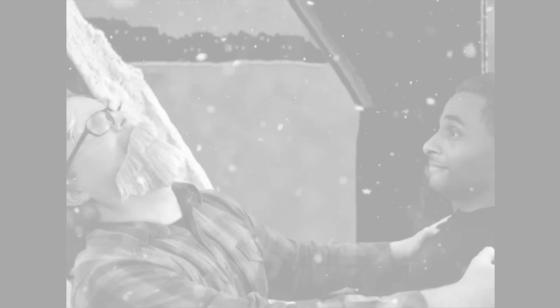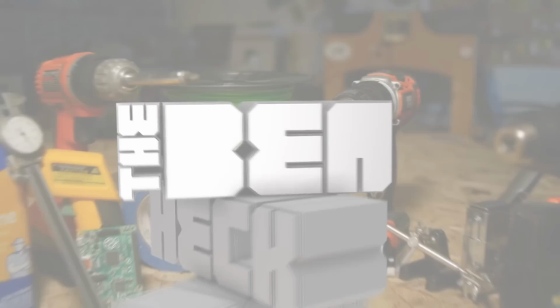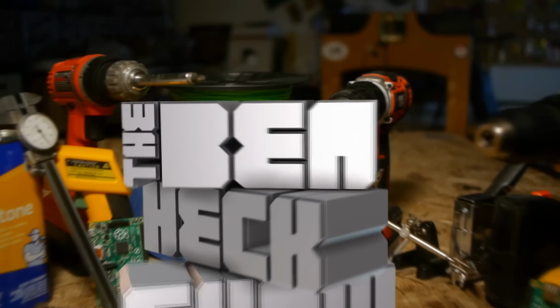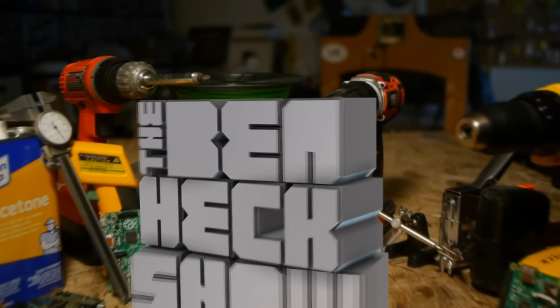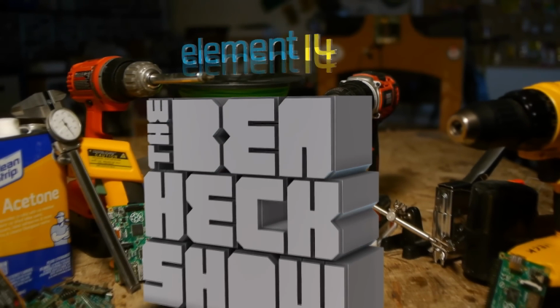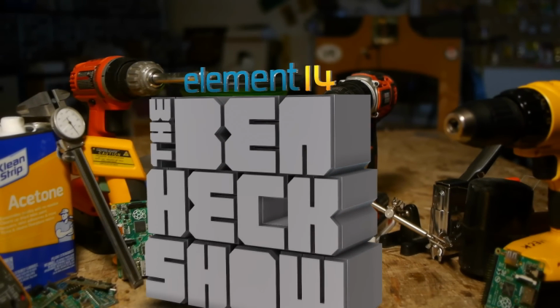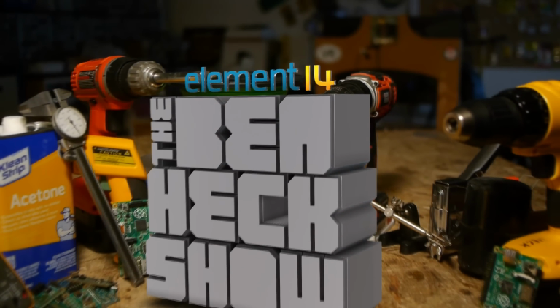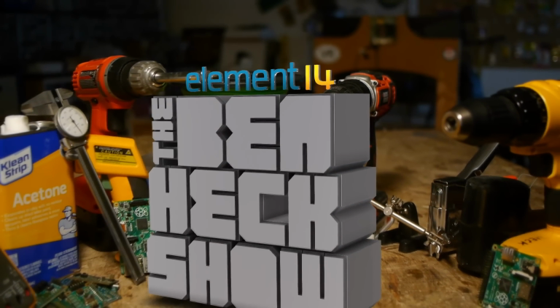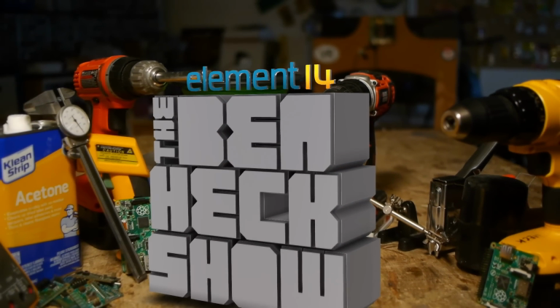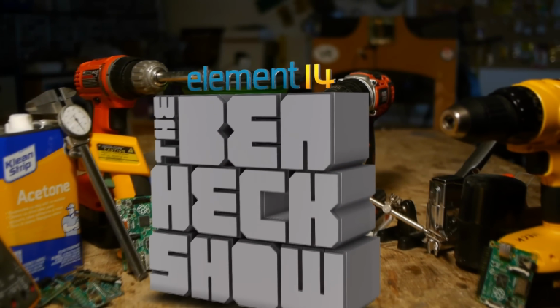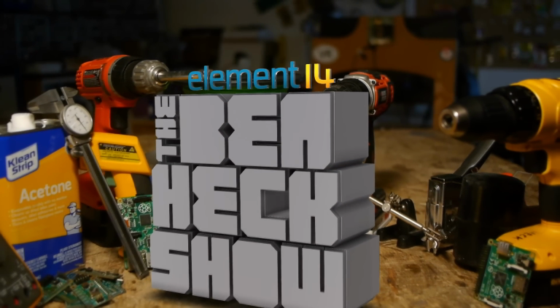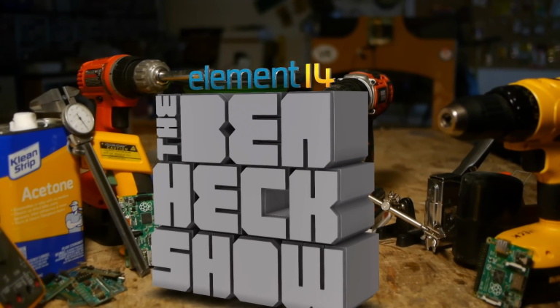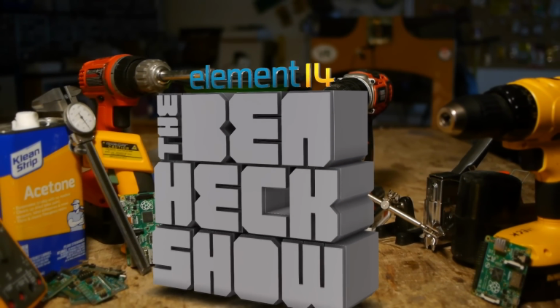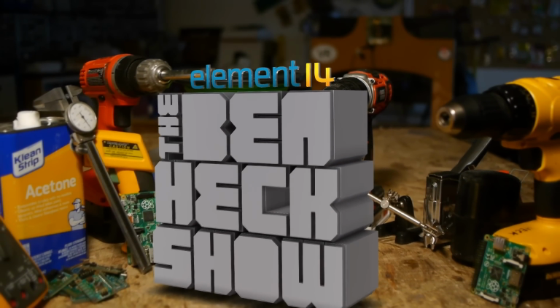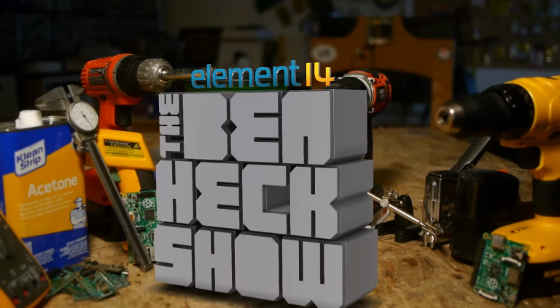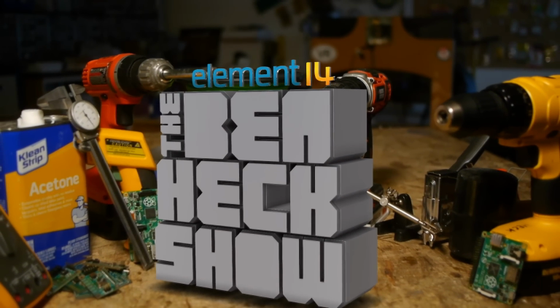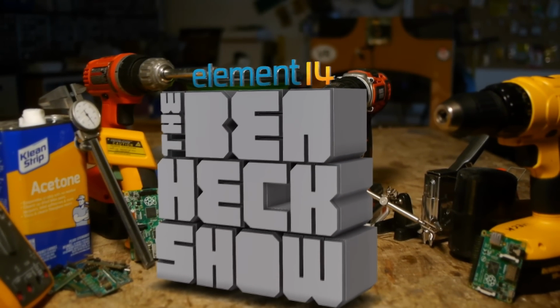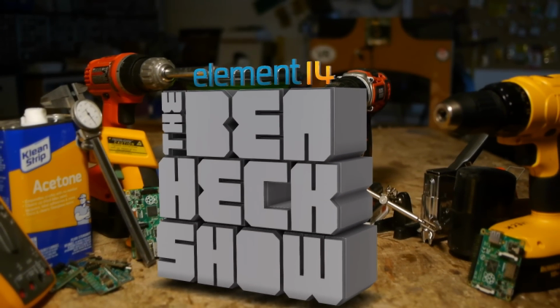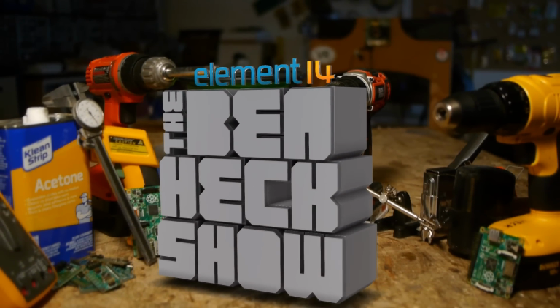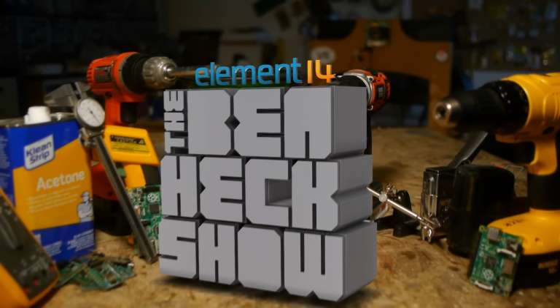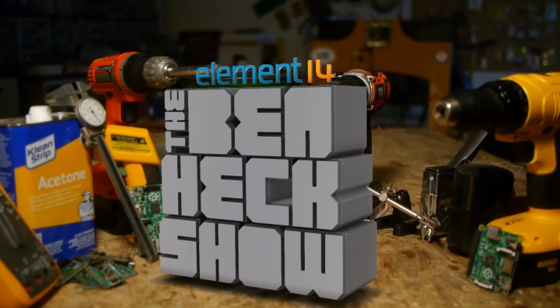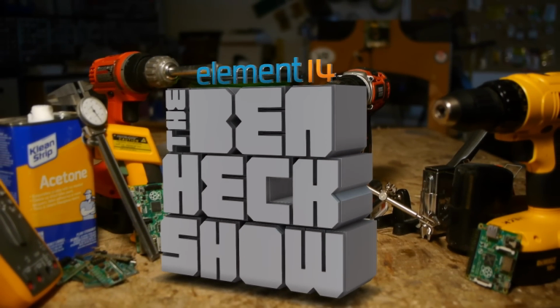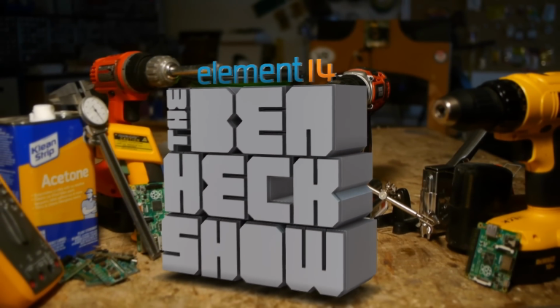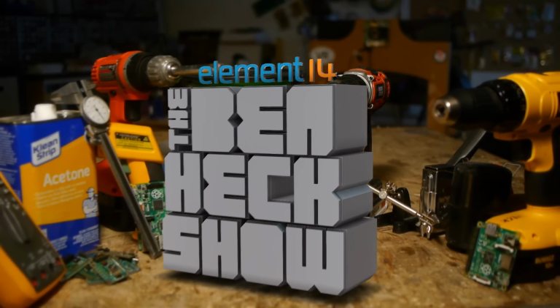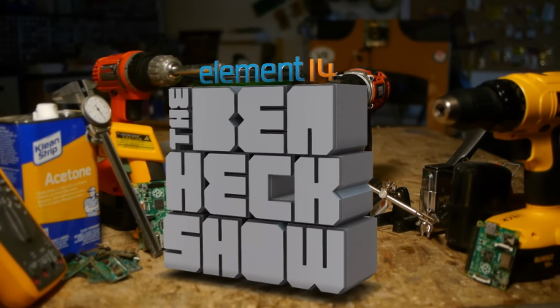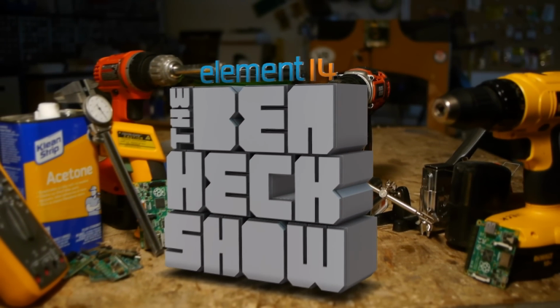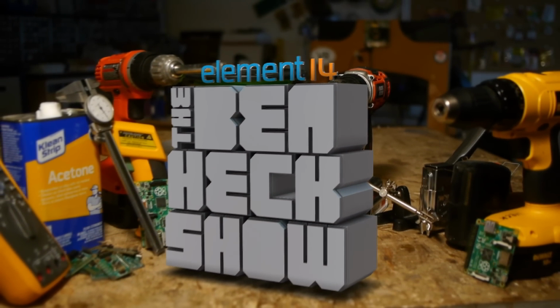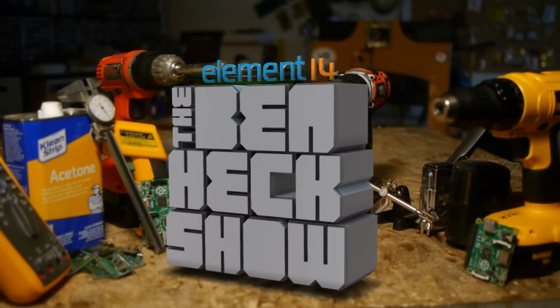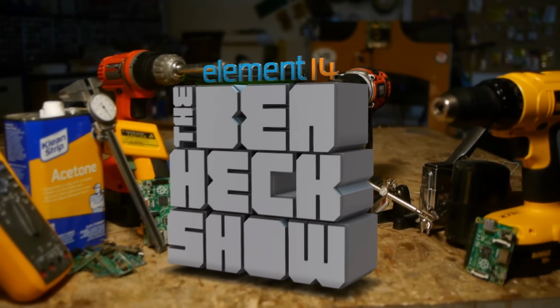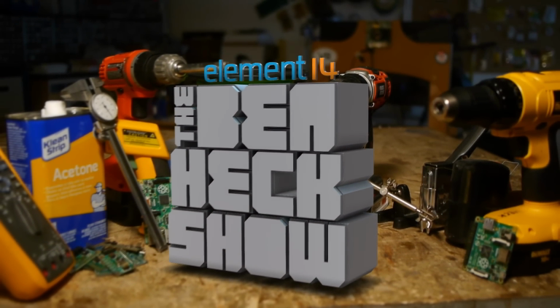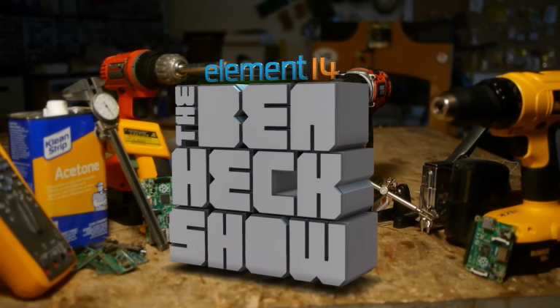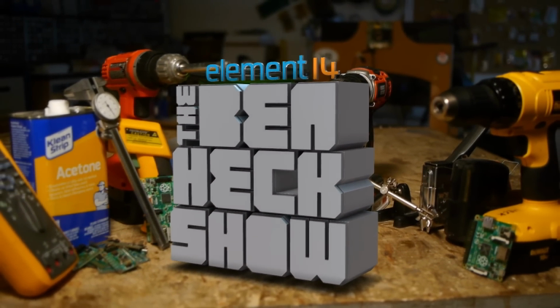Each week, Element 14's The Ben Heck Show brings you innovative projects using electronics, engineering, and more.